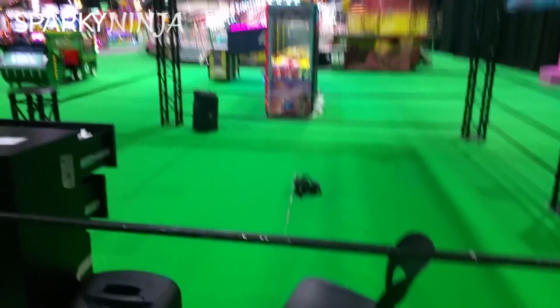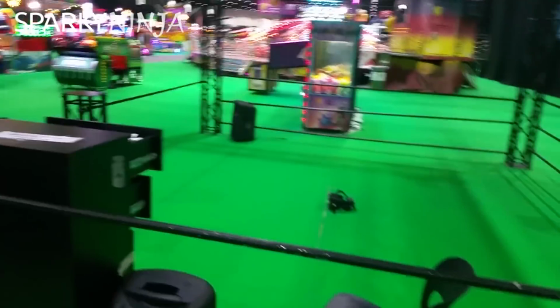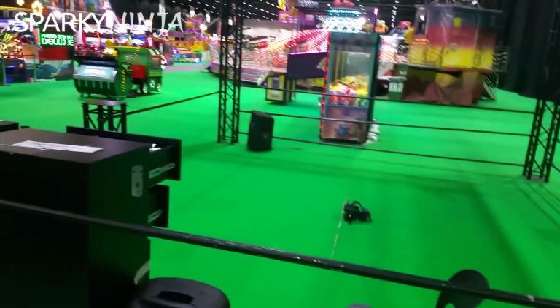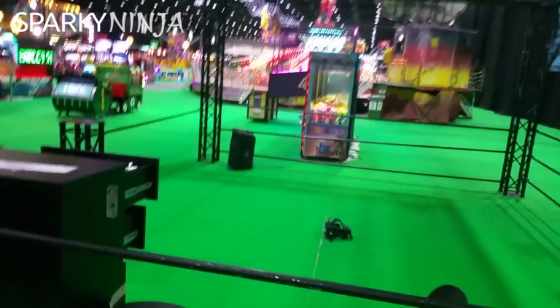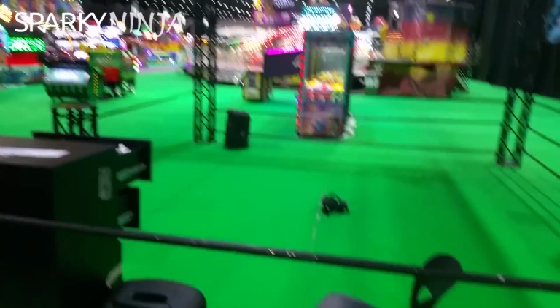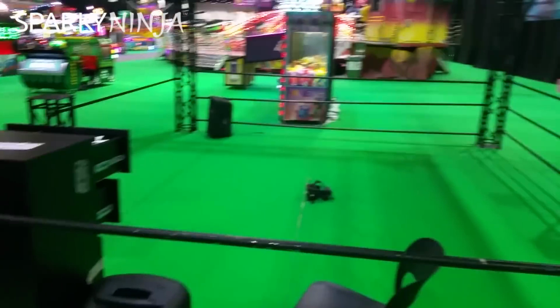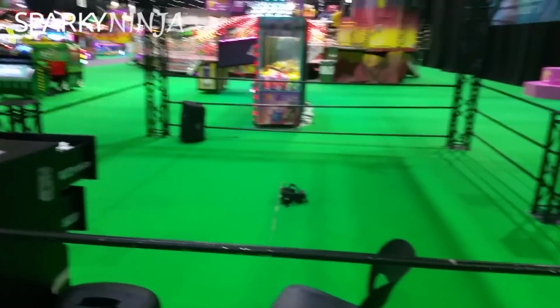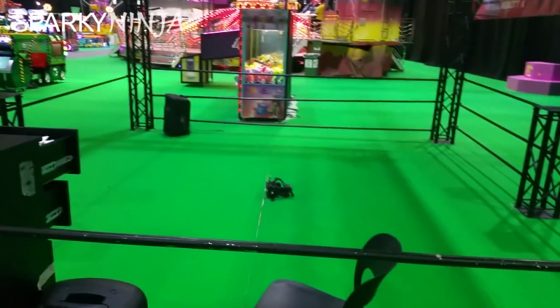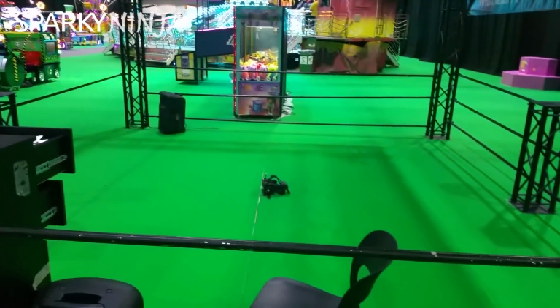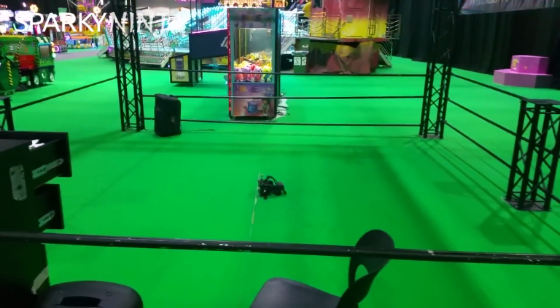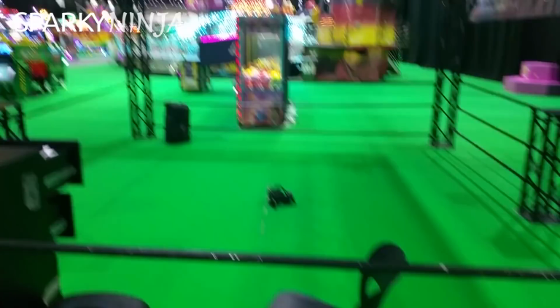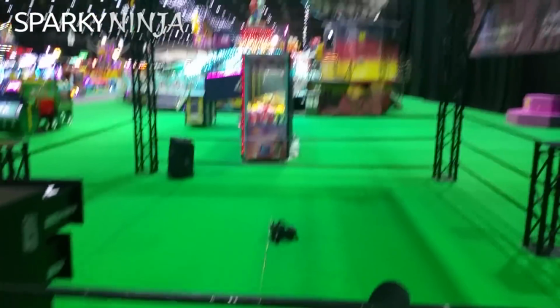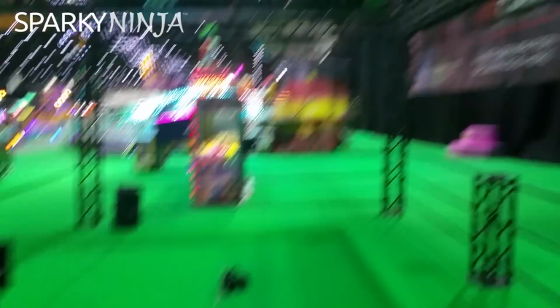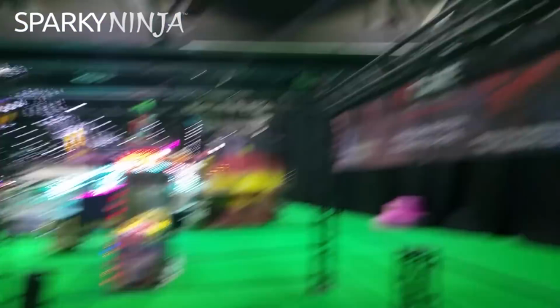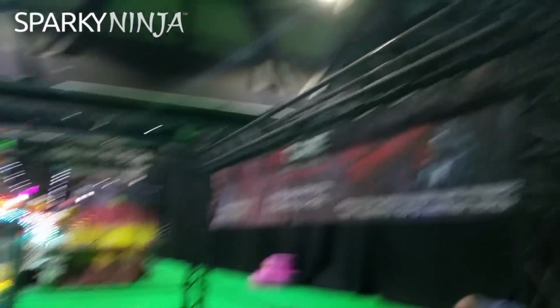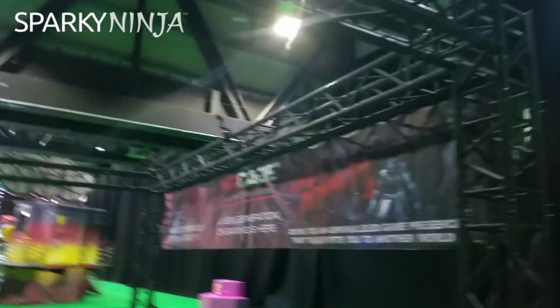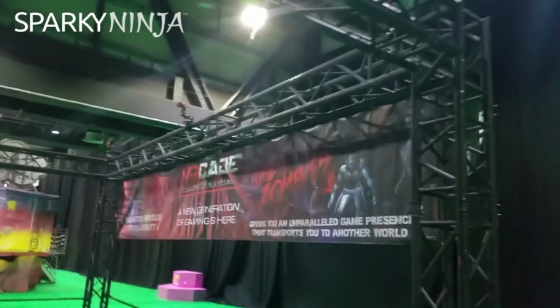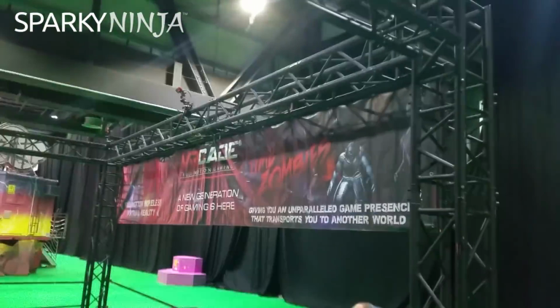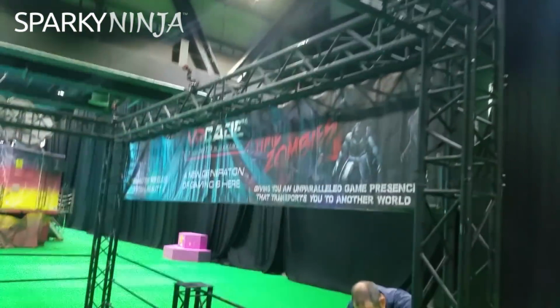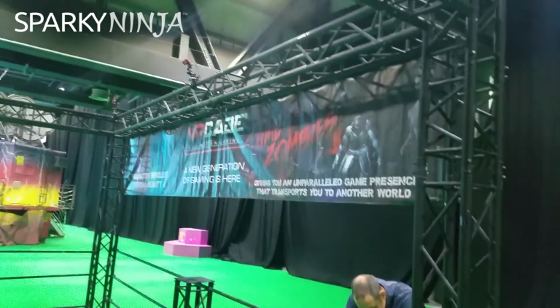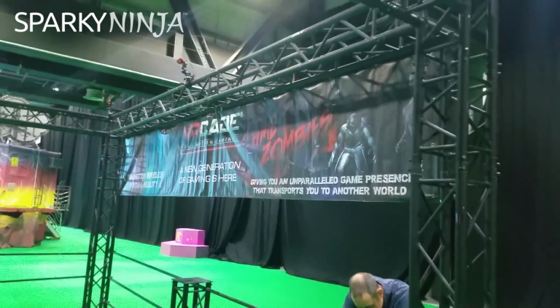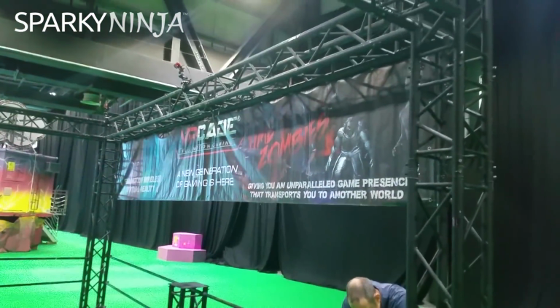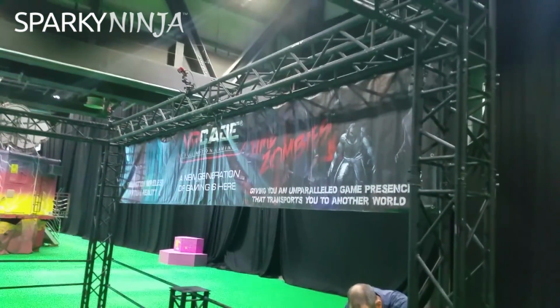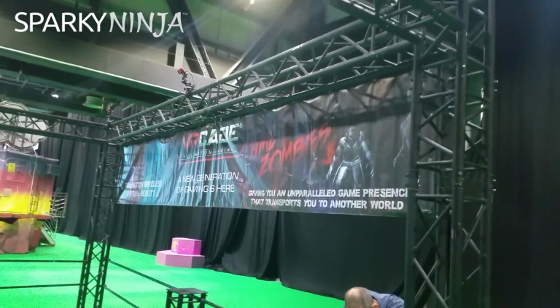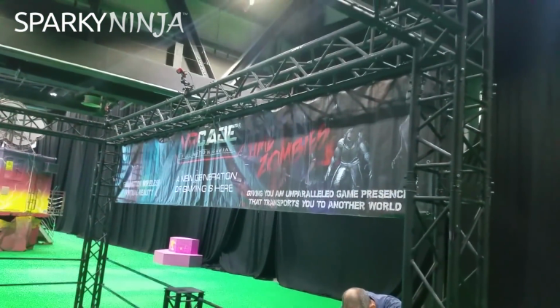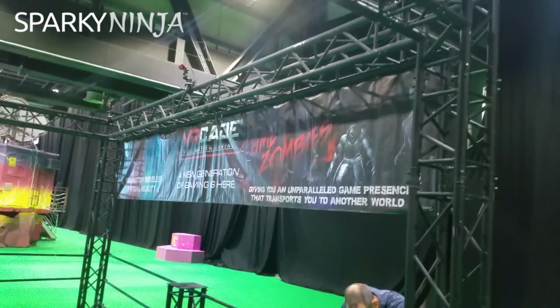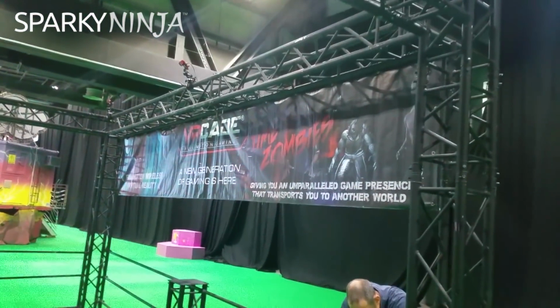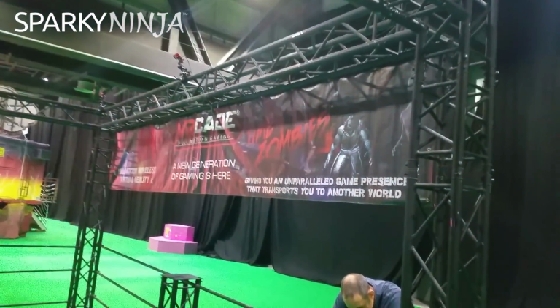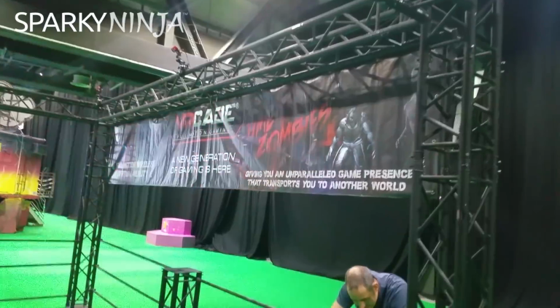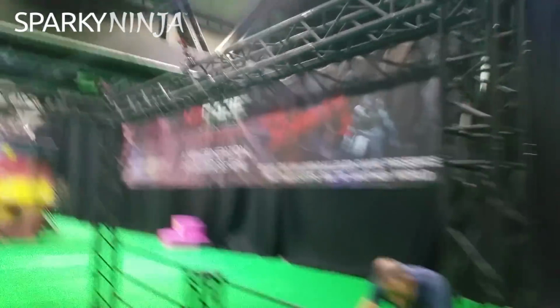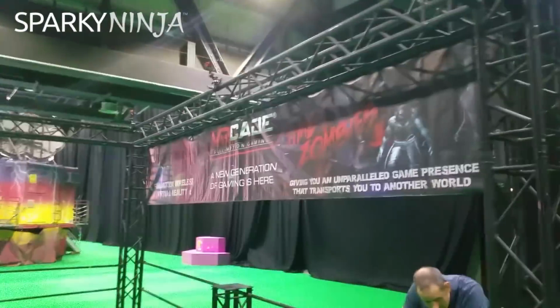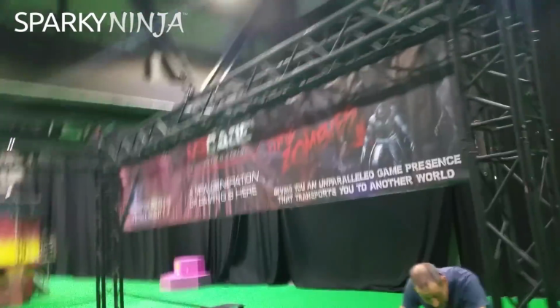Virtual reality section. The game is something with zombies.